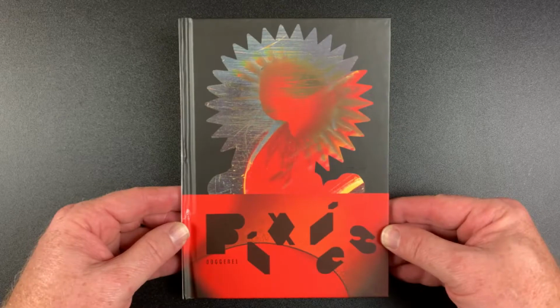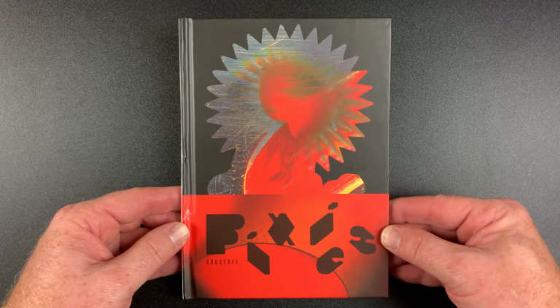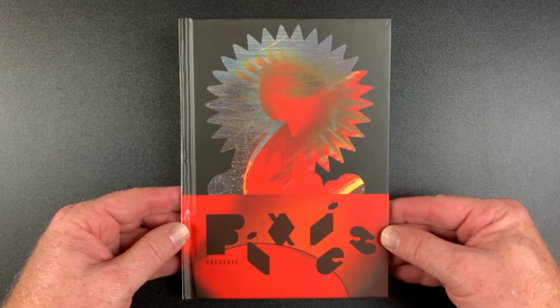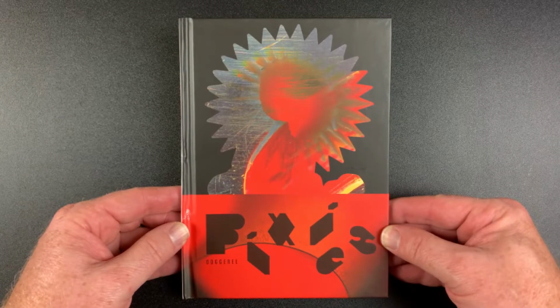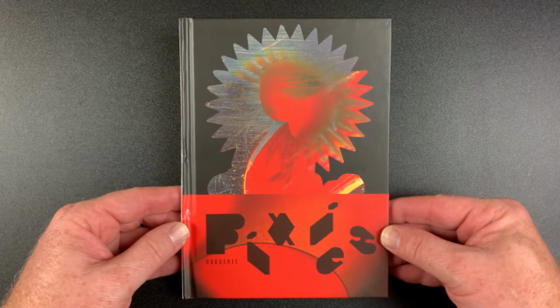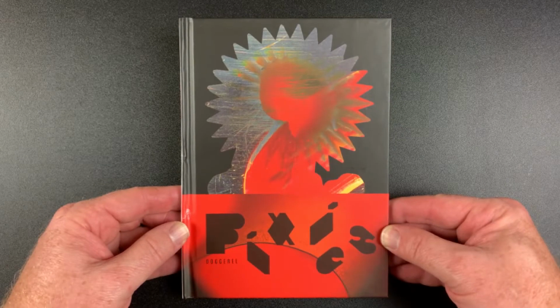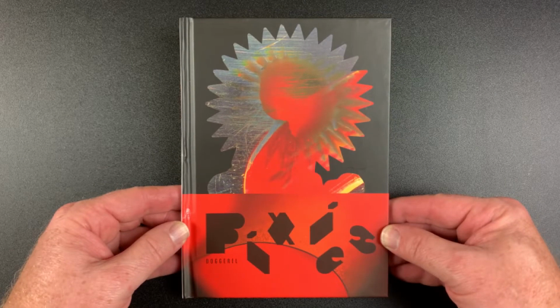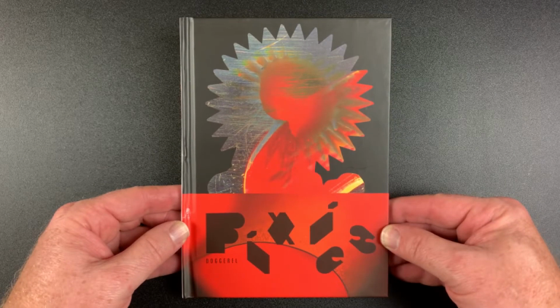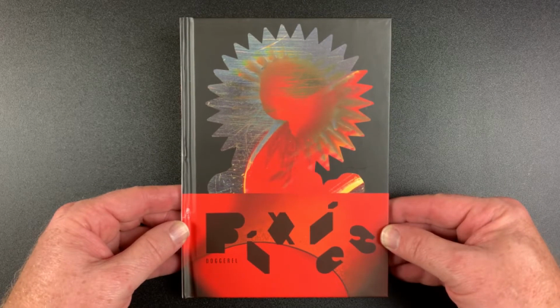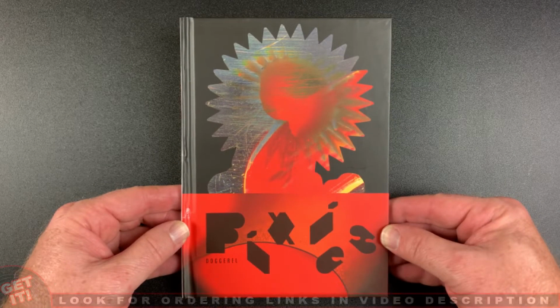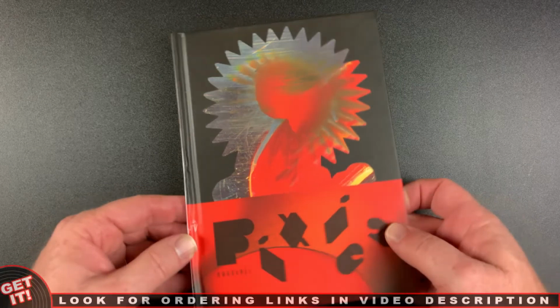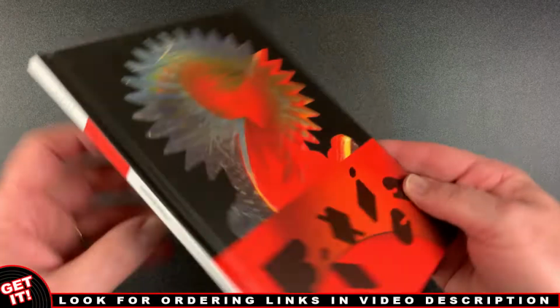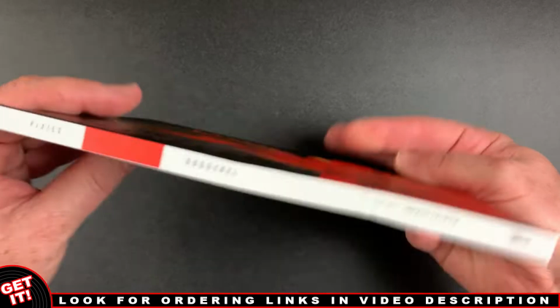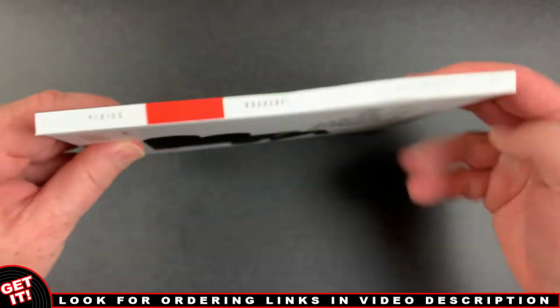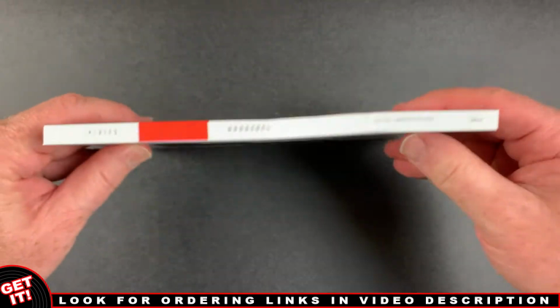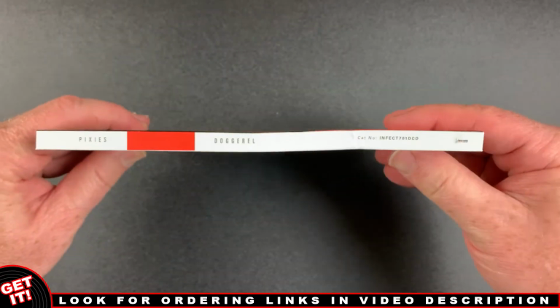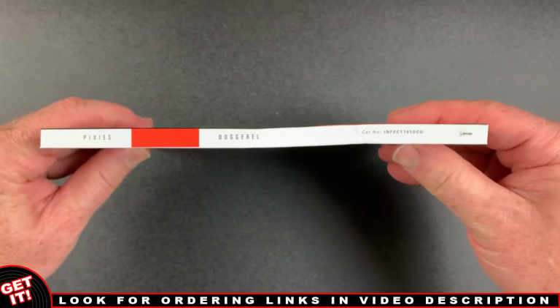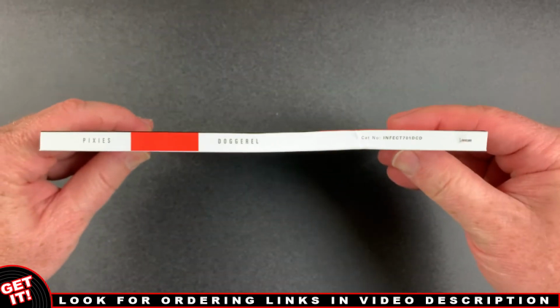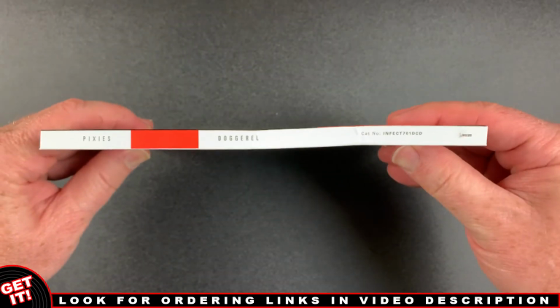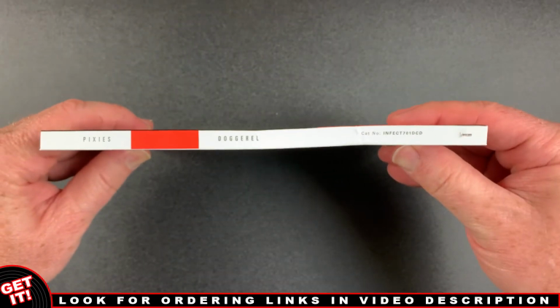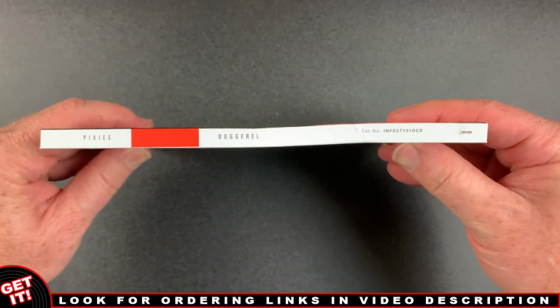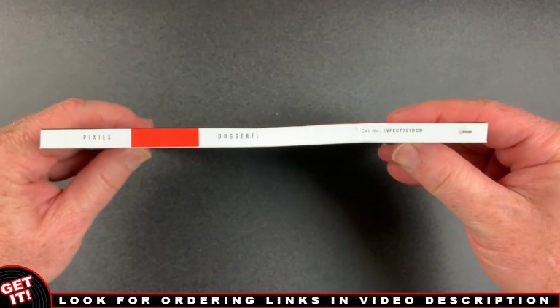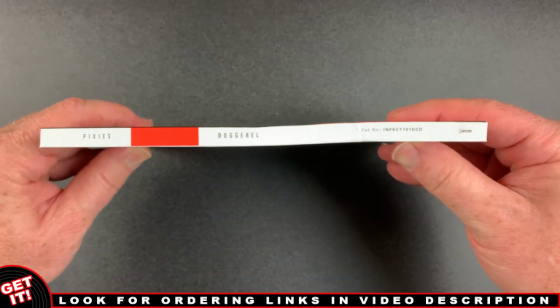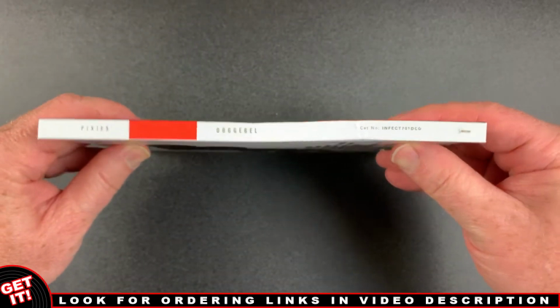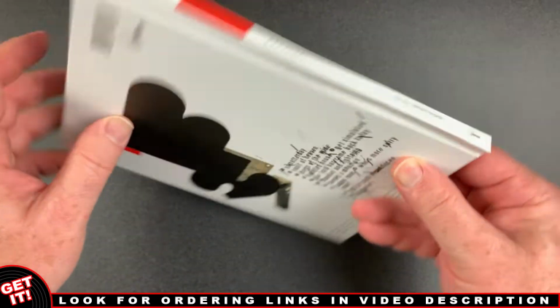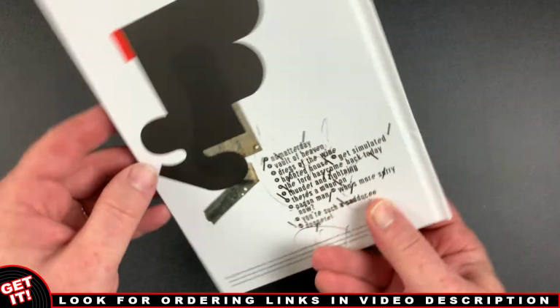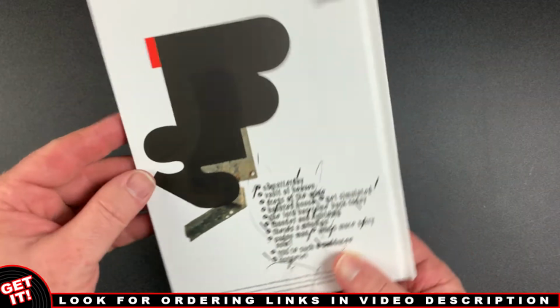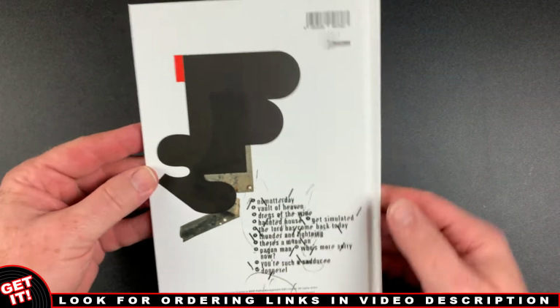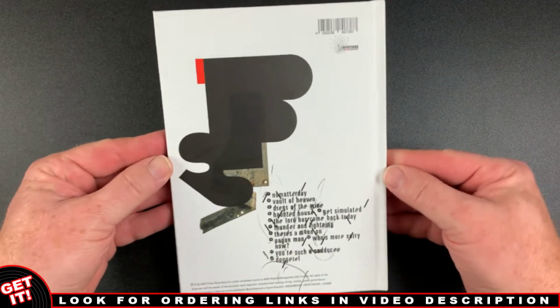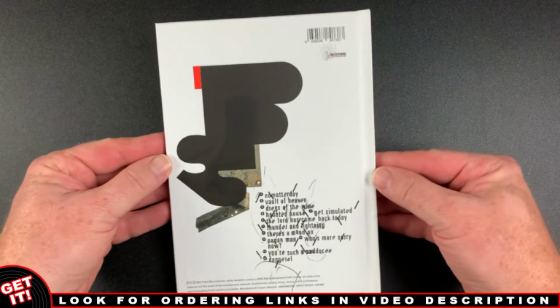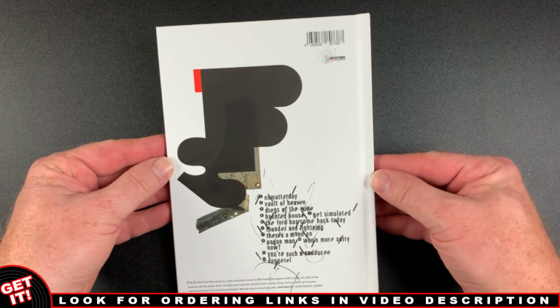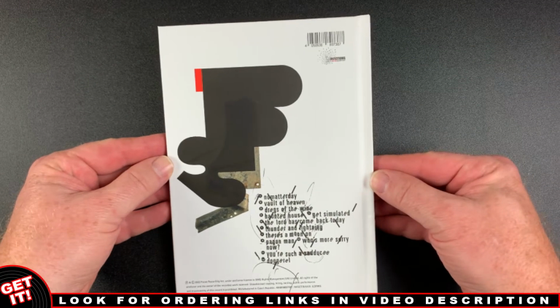Here's the unwrapped front cover. And the spine. And the back cover.